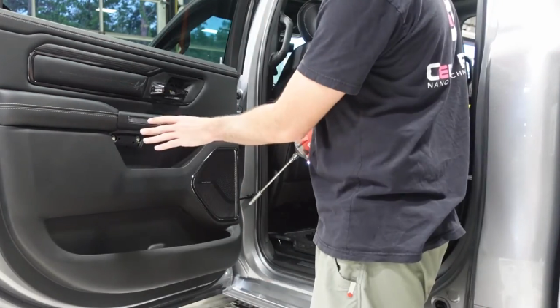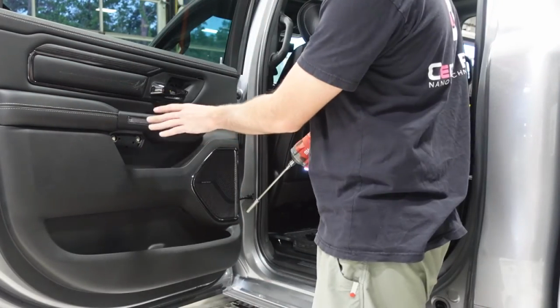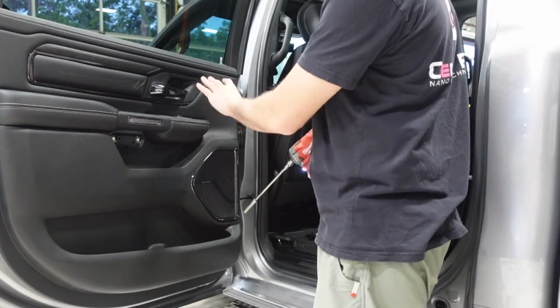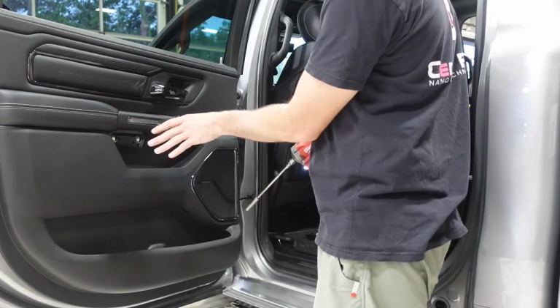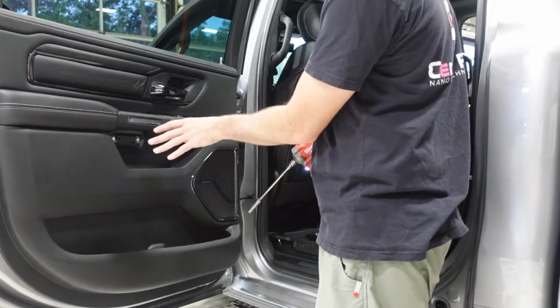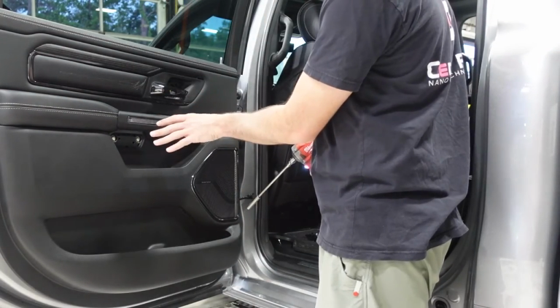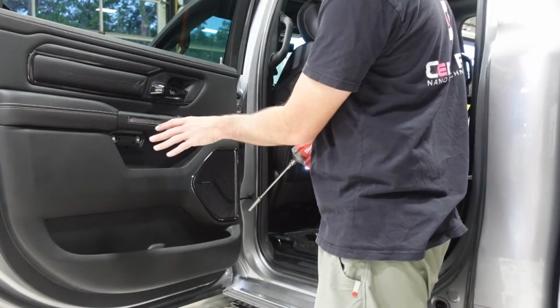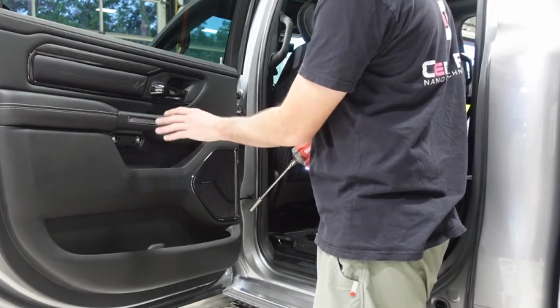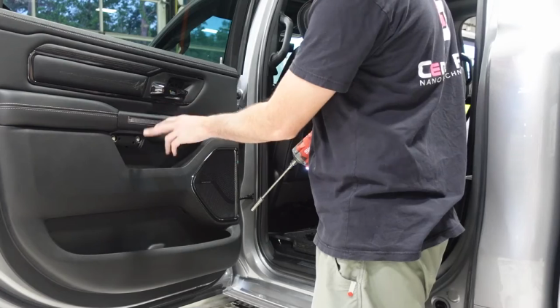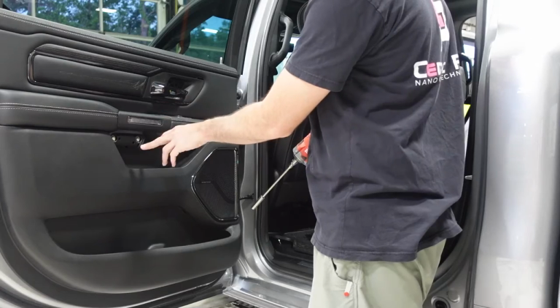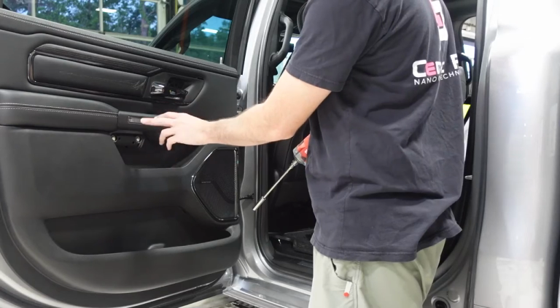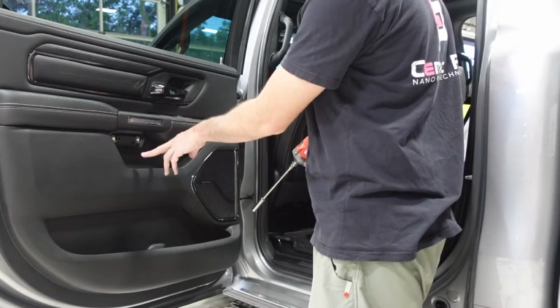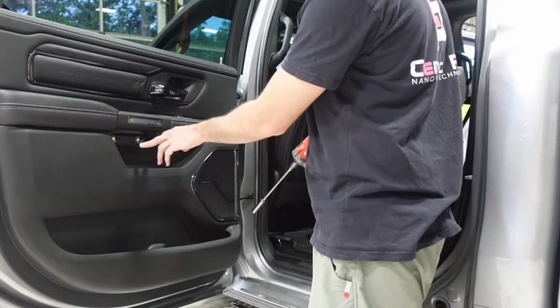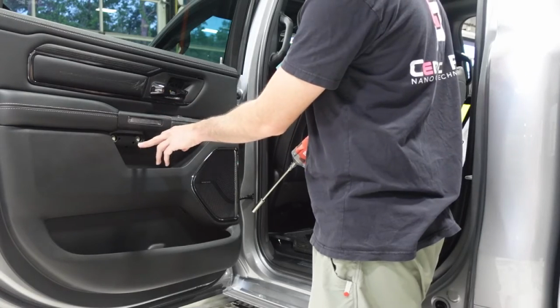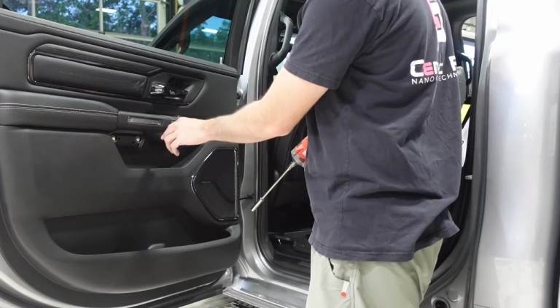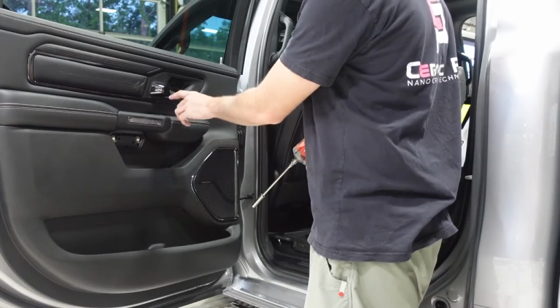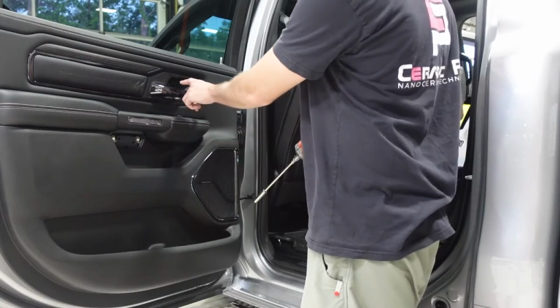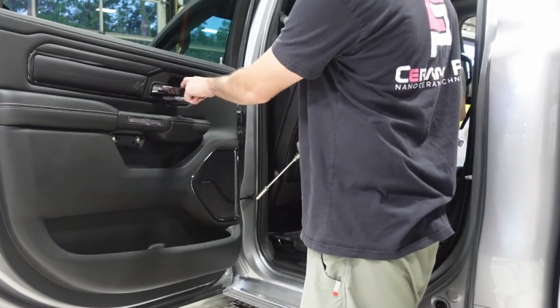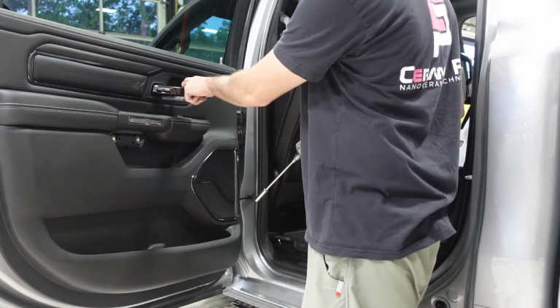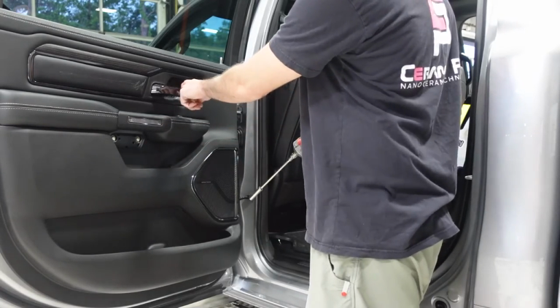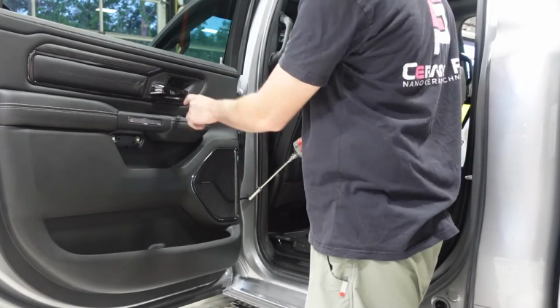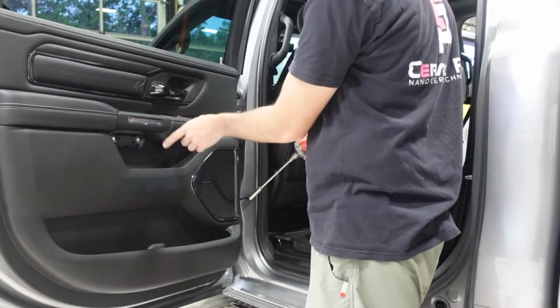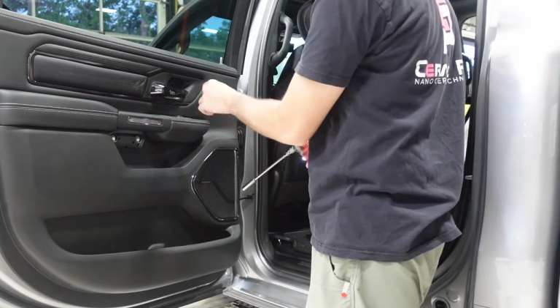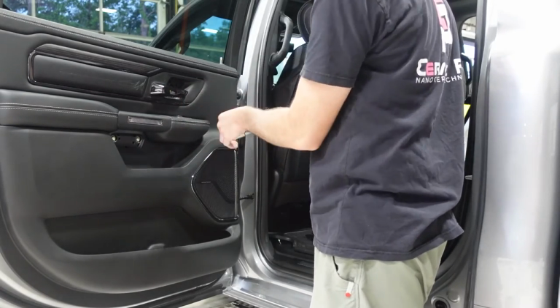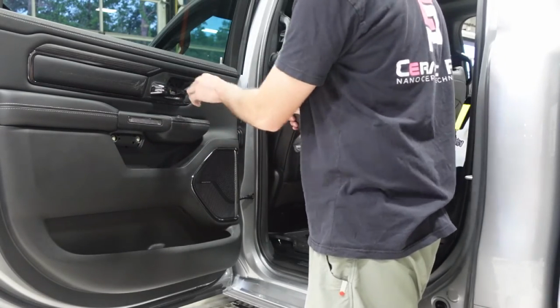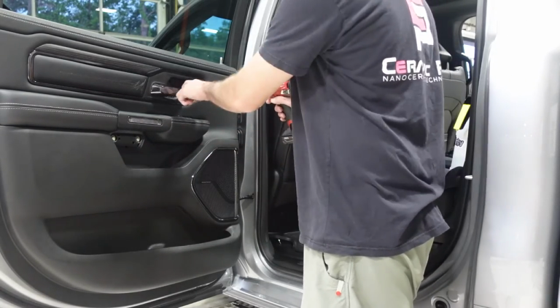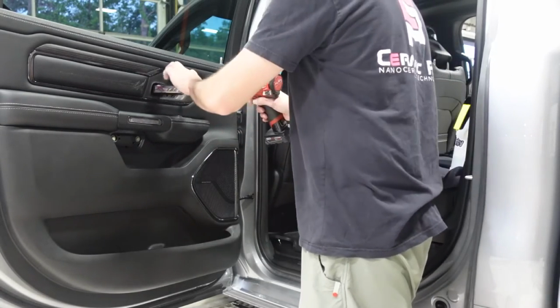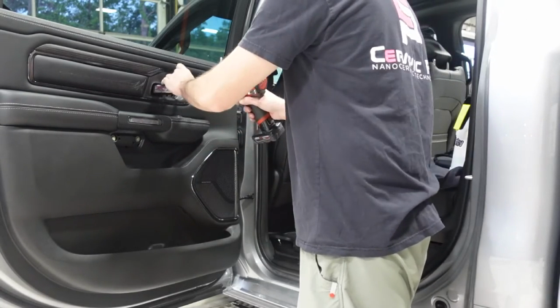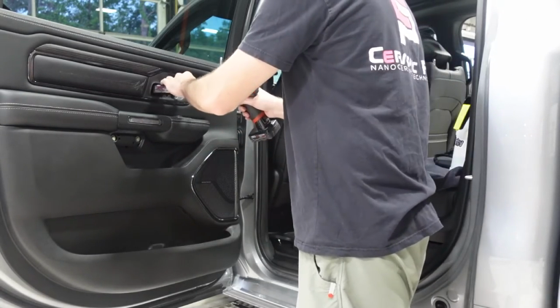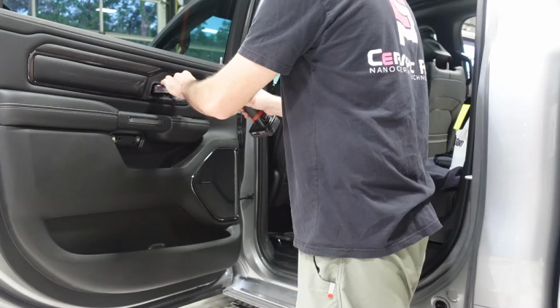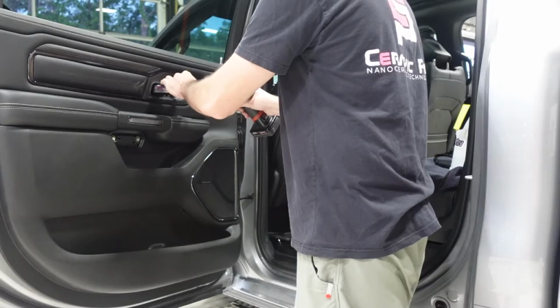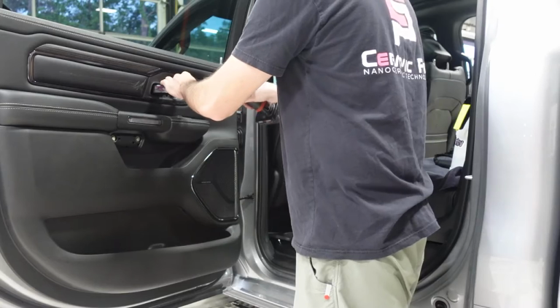Now we have all of our covers off, which reveals the two bolts behind the grab handle and the one behind the door handle. They are a size 10, so we'll go ahead and take those out.